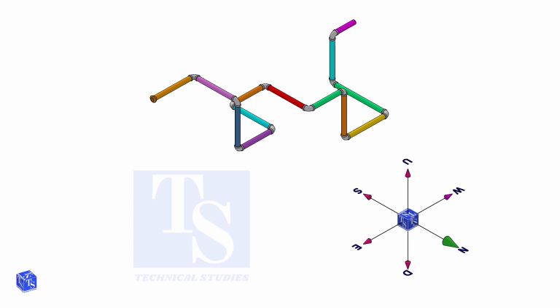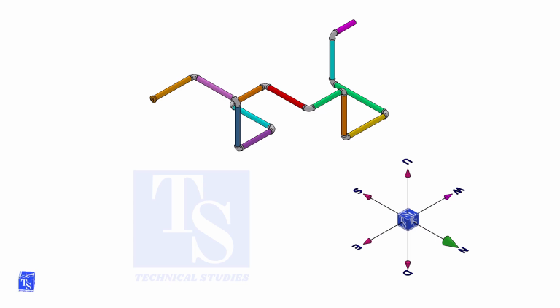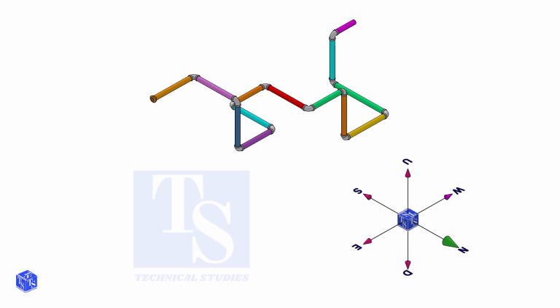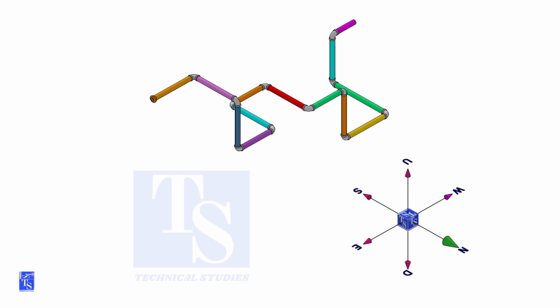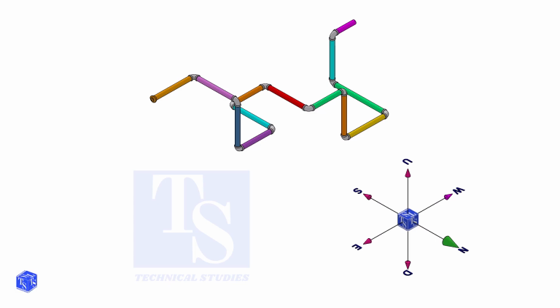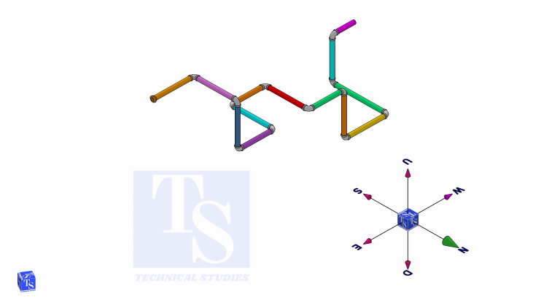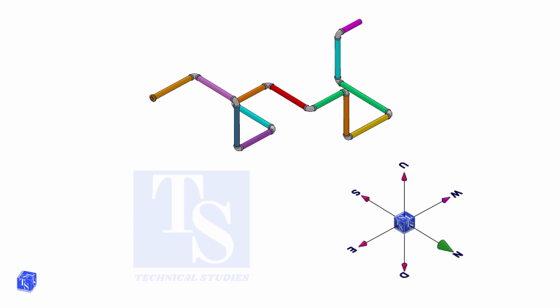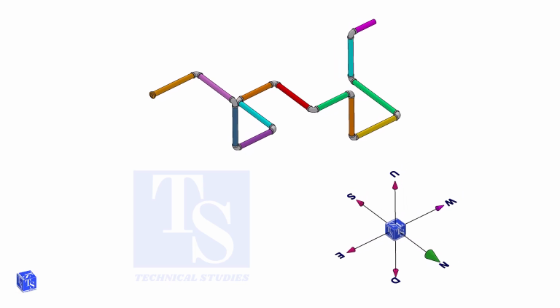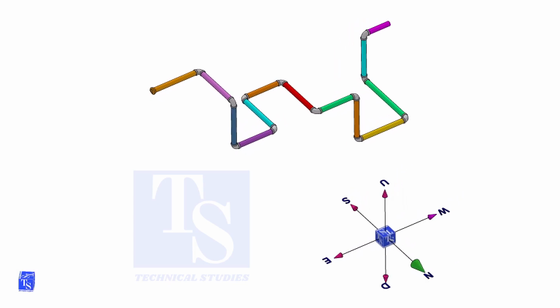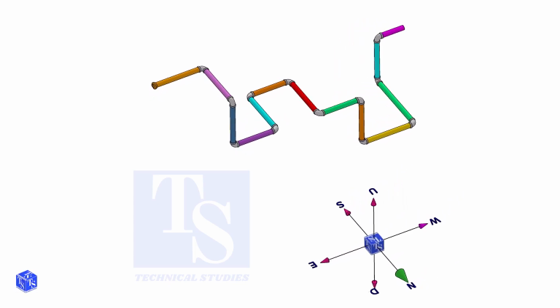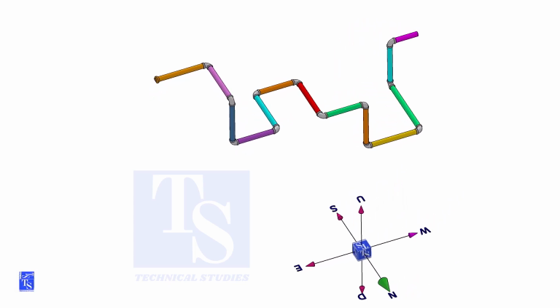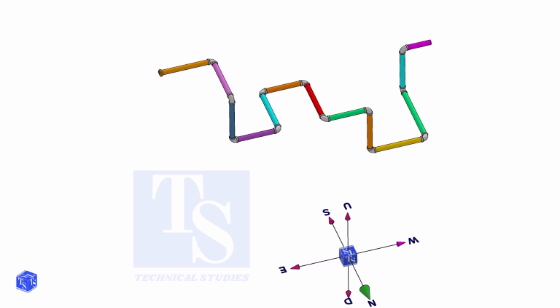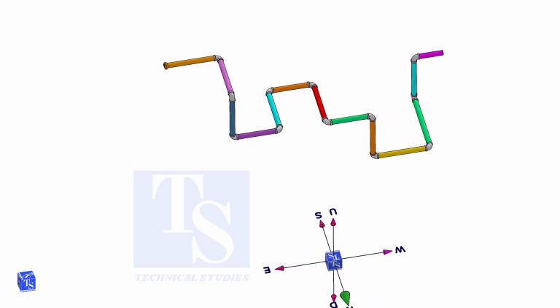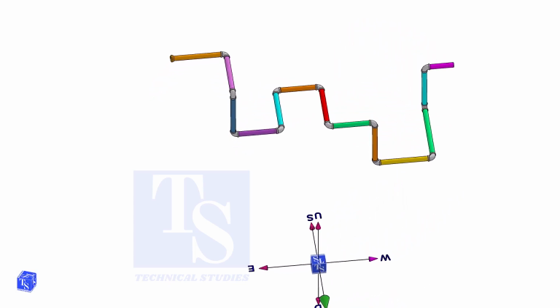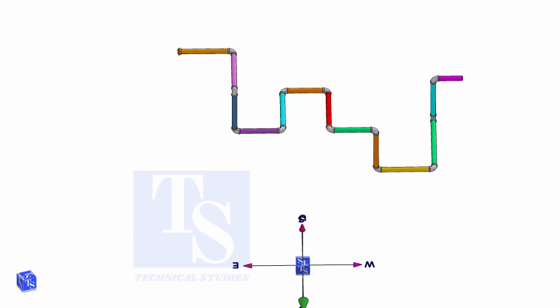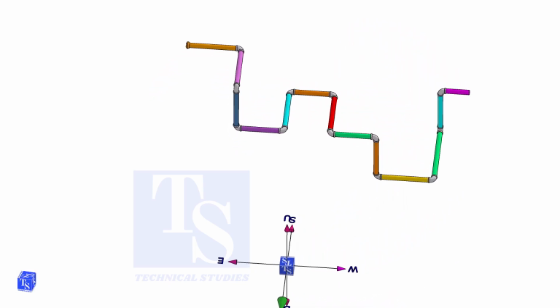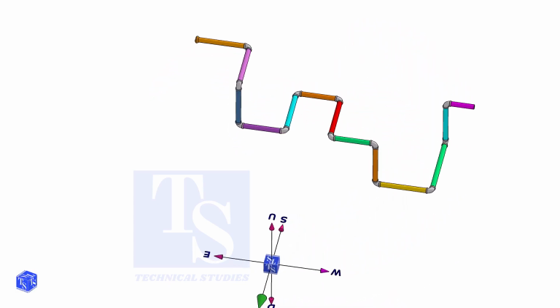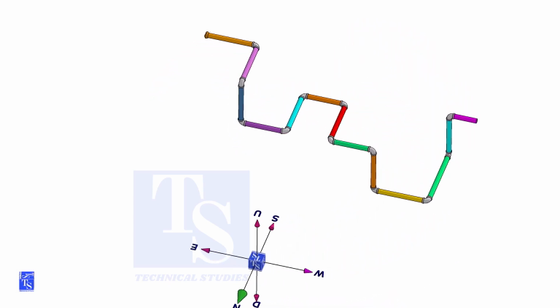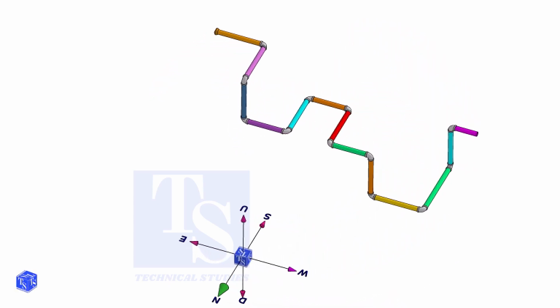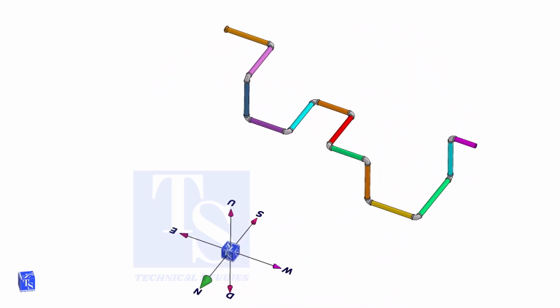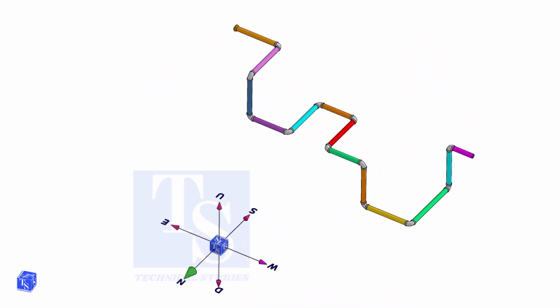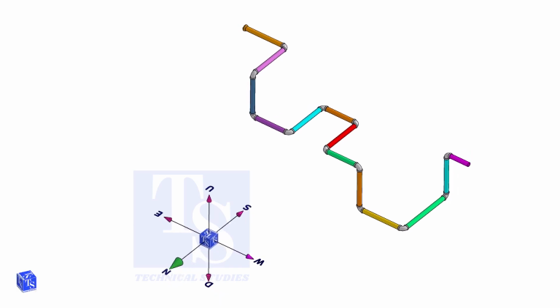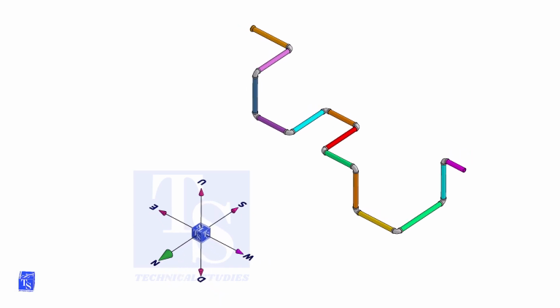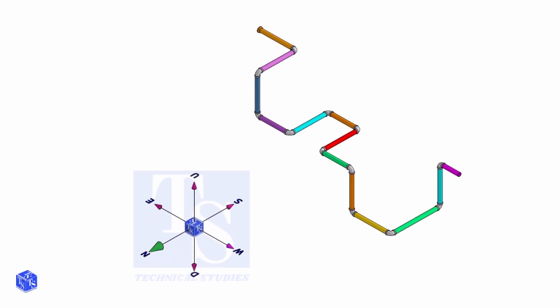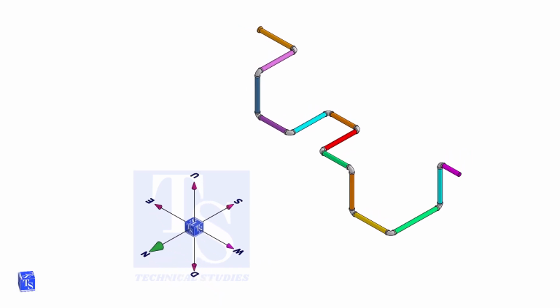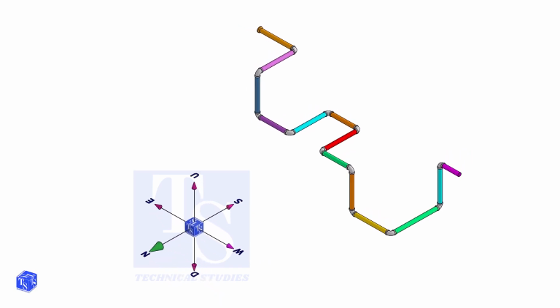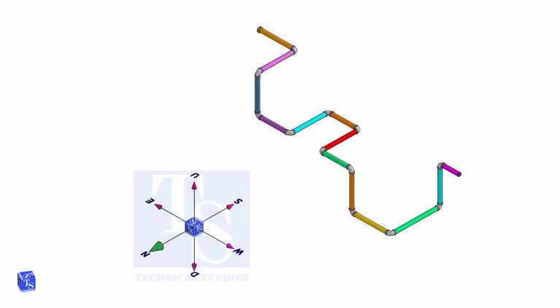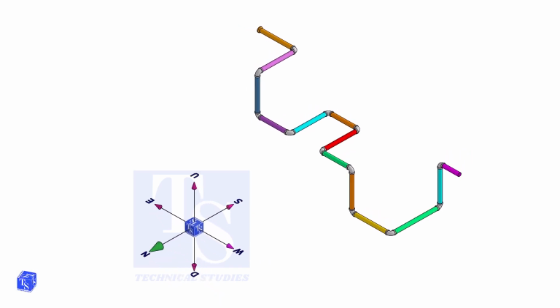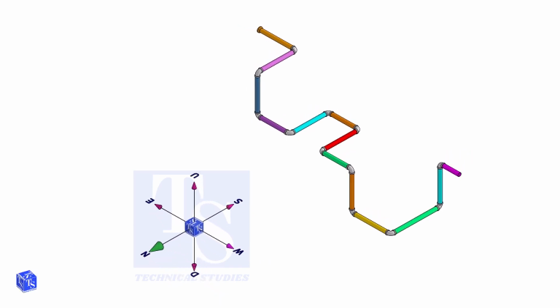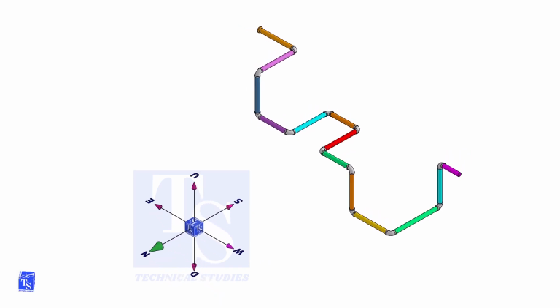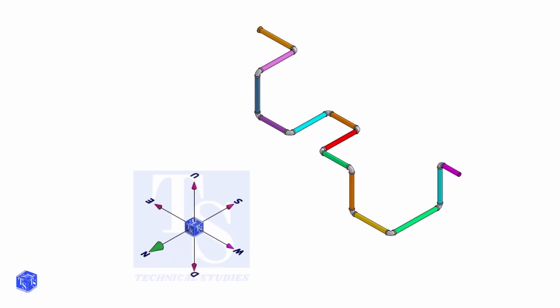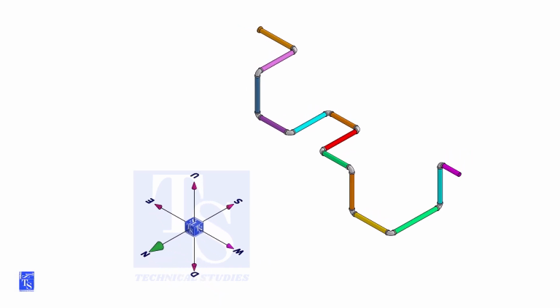Download this drawing, make a template, and compare it with the 3D model in this video. The link is given in the description.